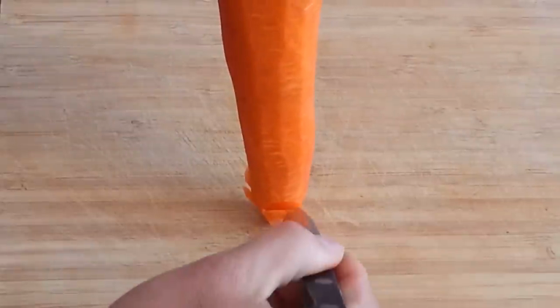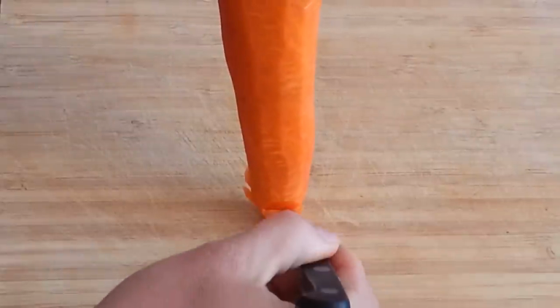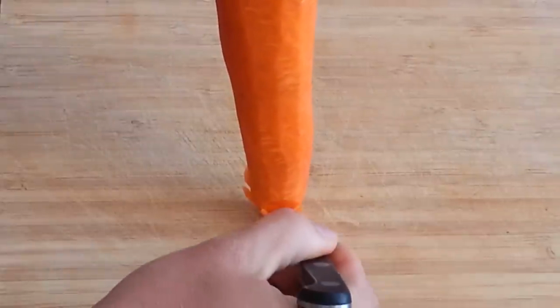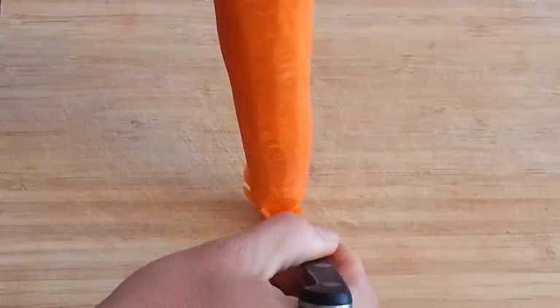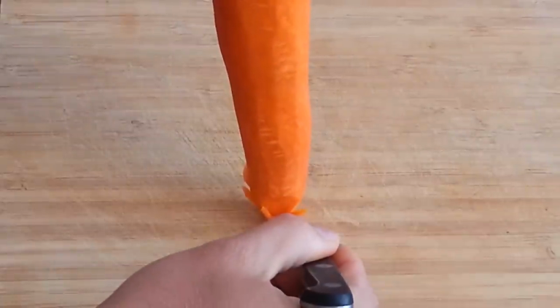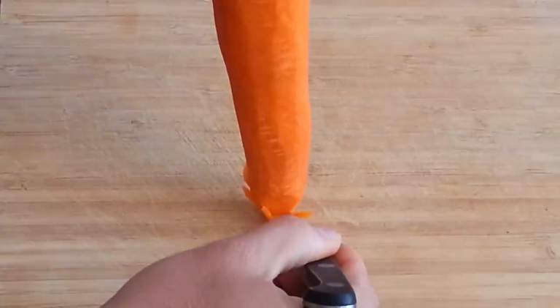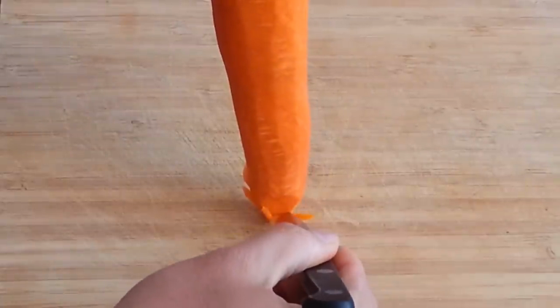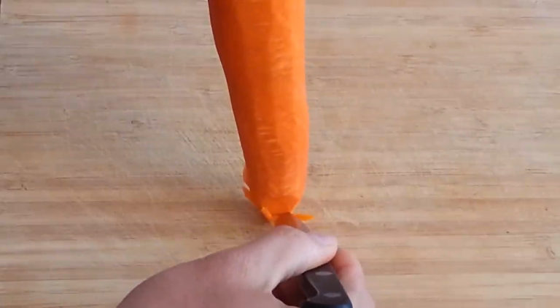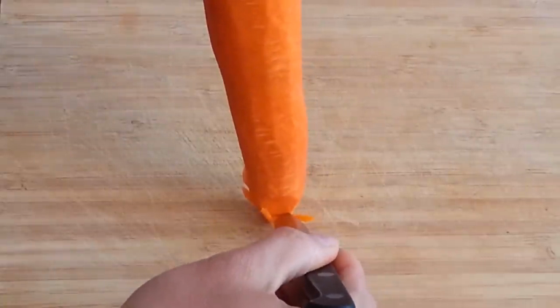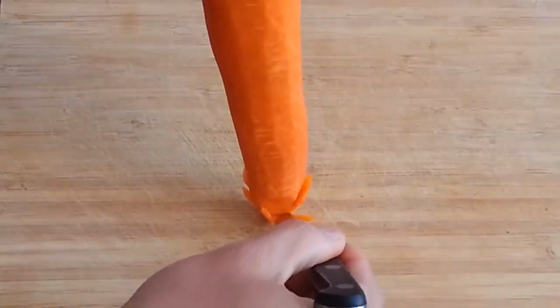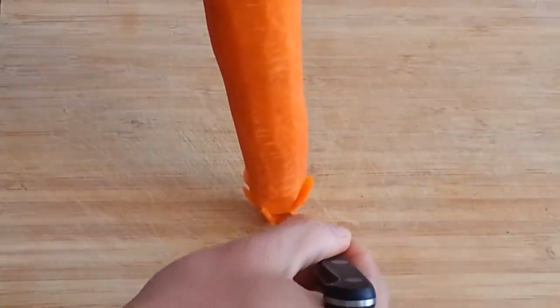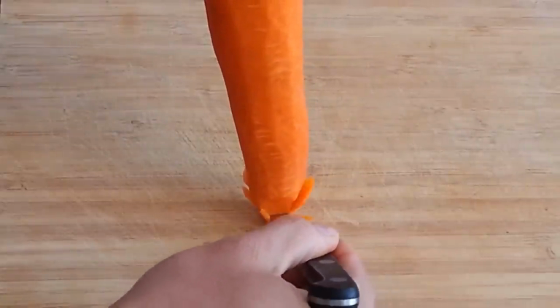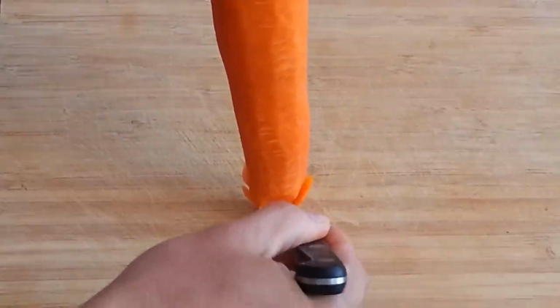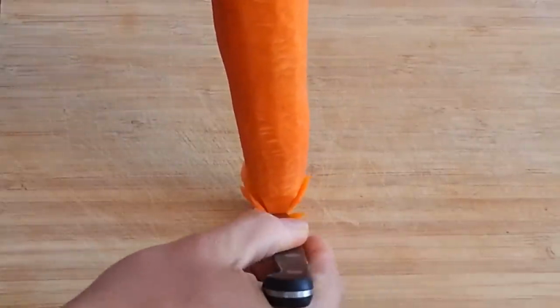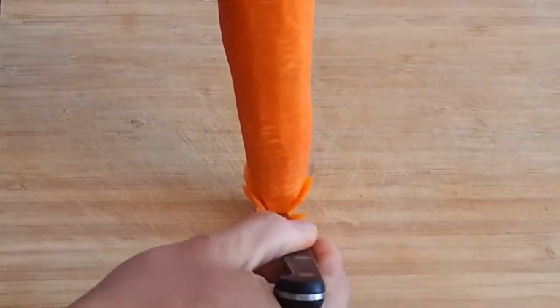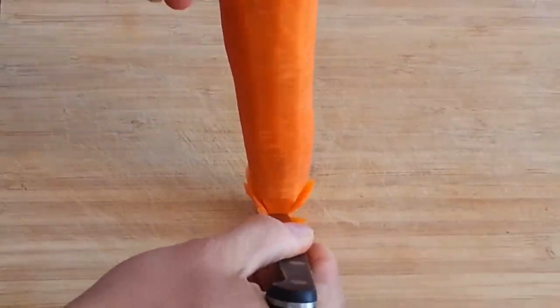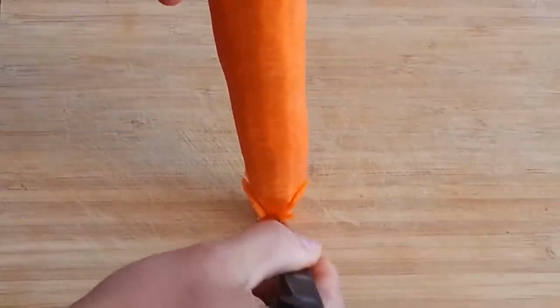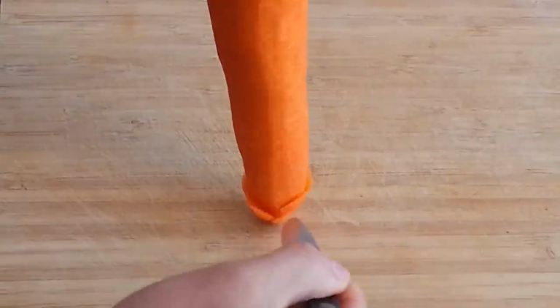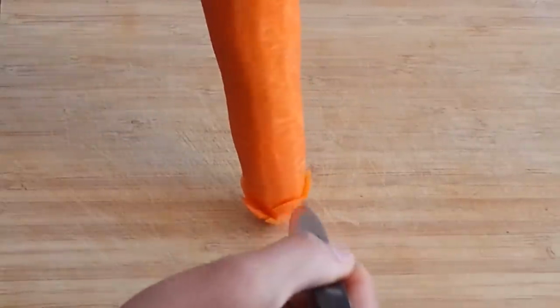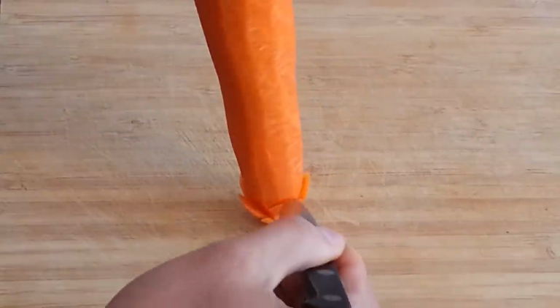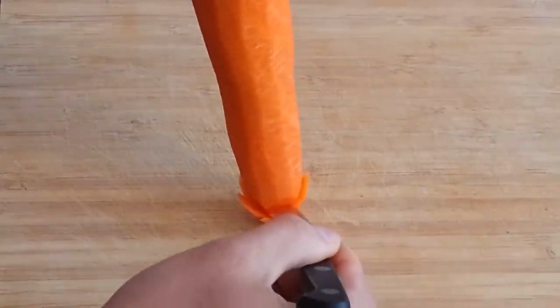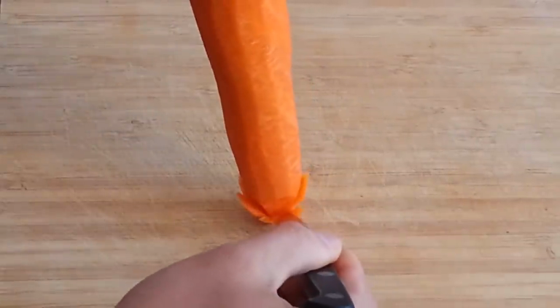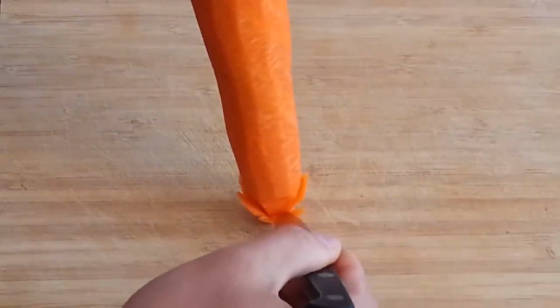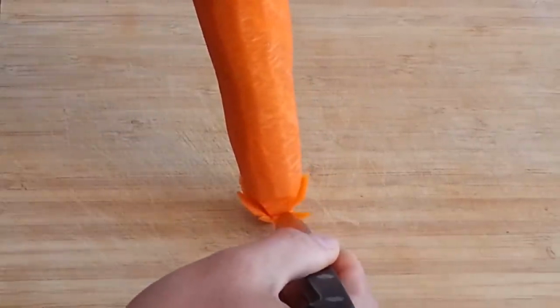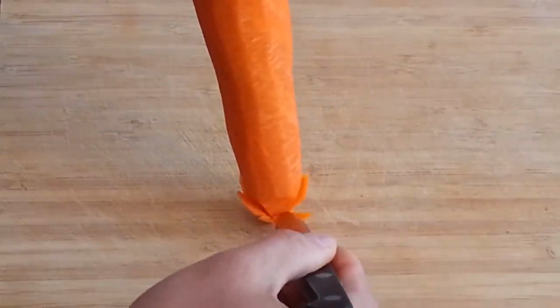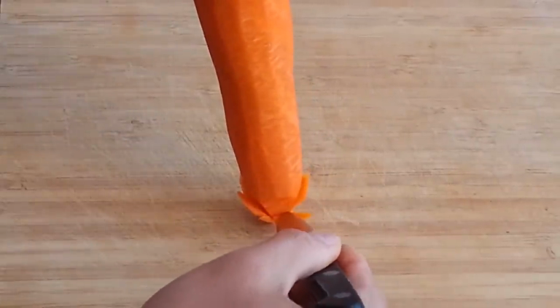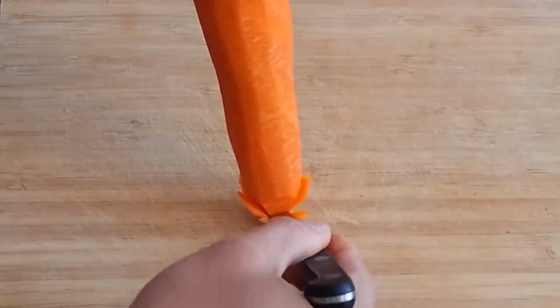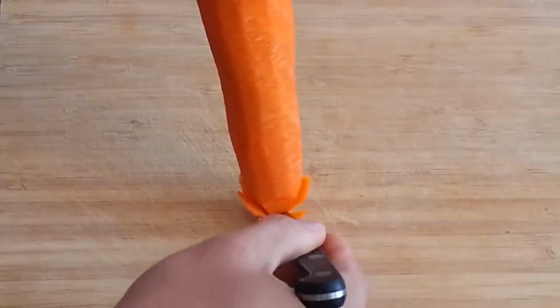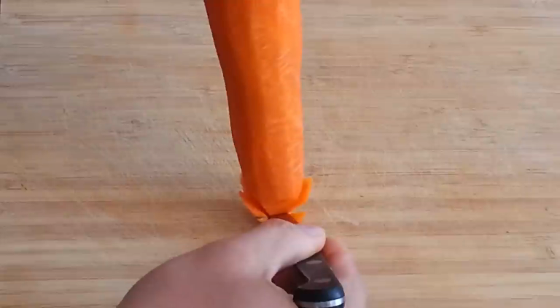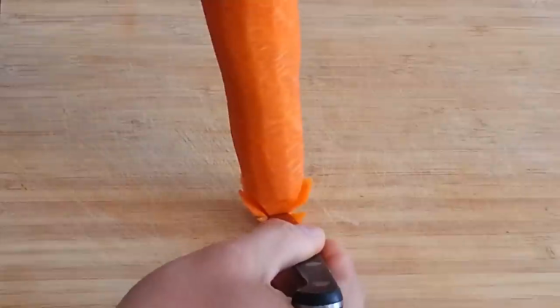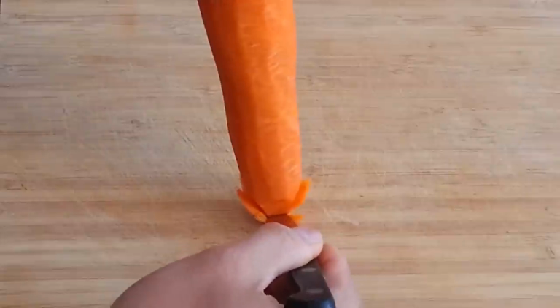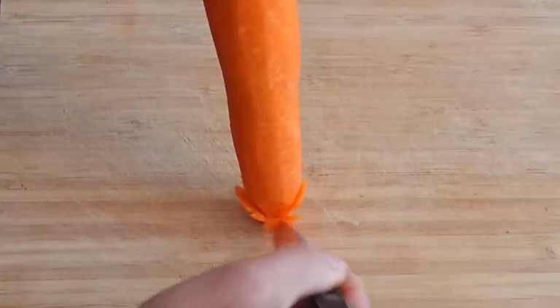Then, stand your carrot upright and press your knife down the sections to gently take them off.